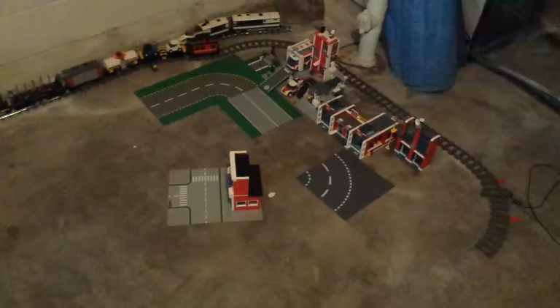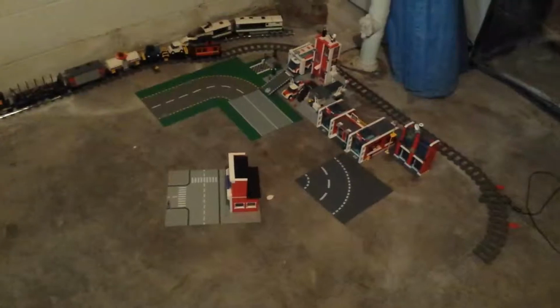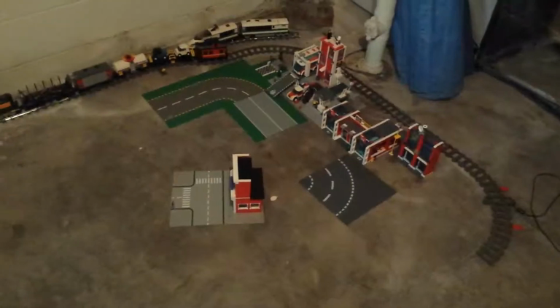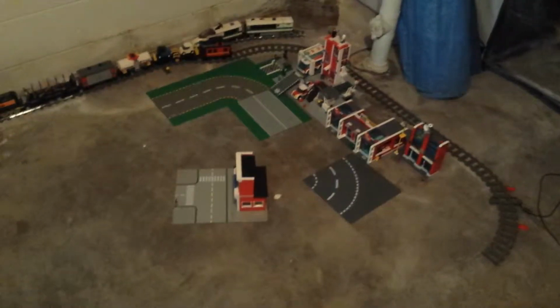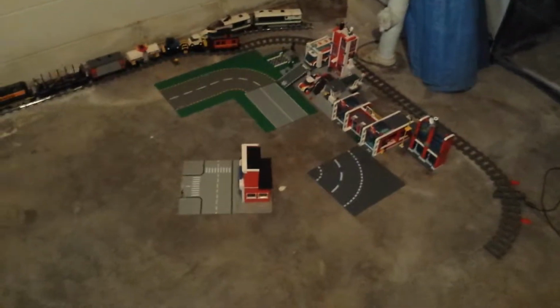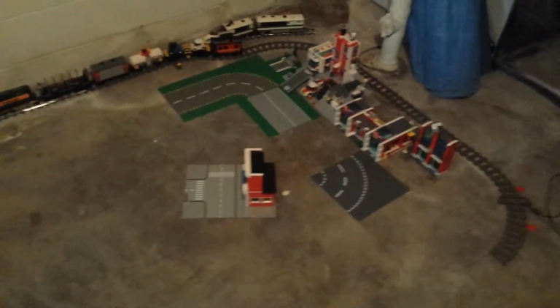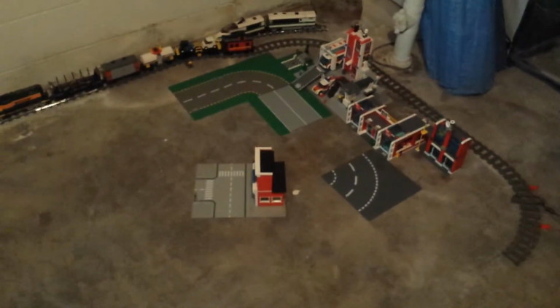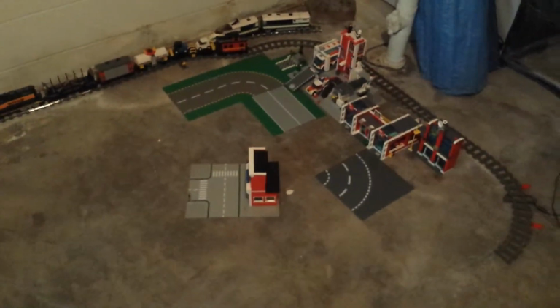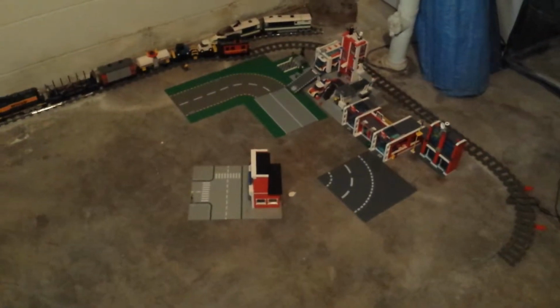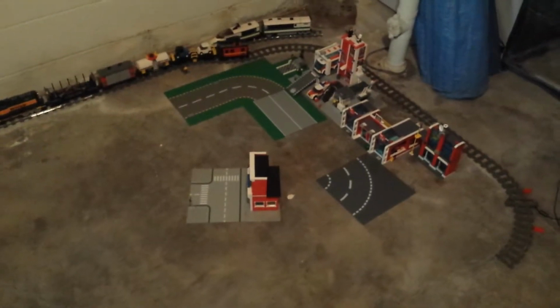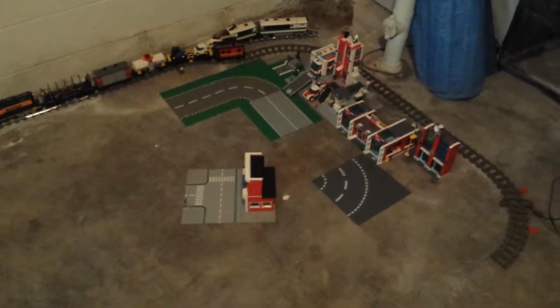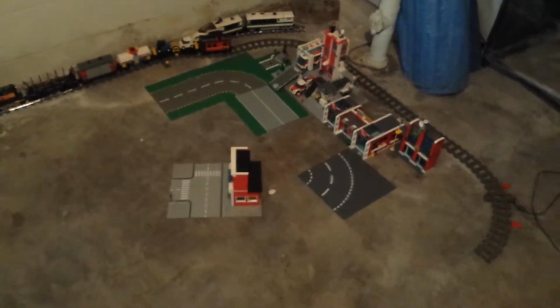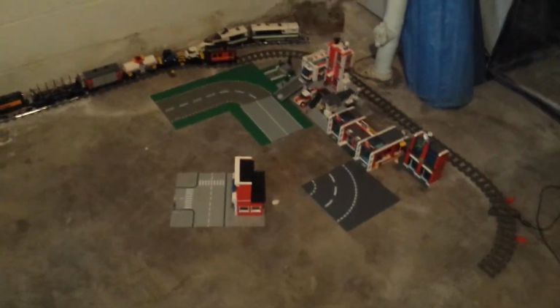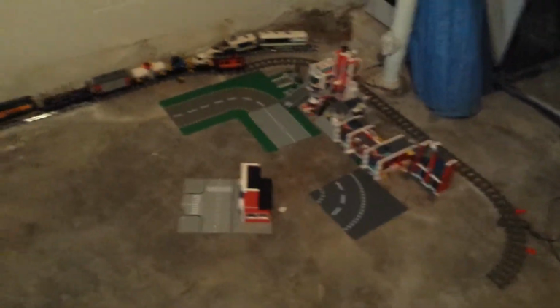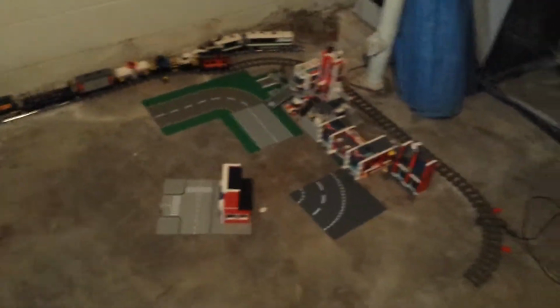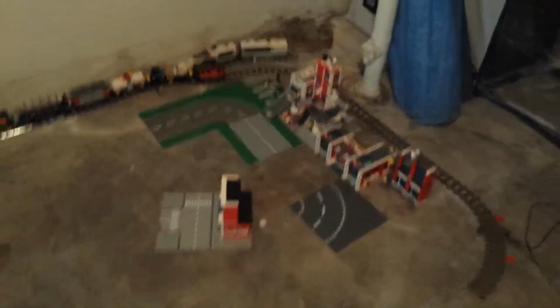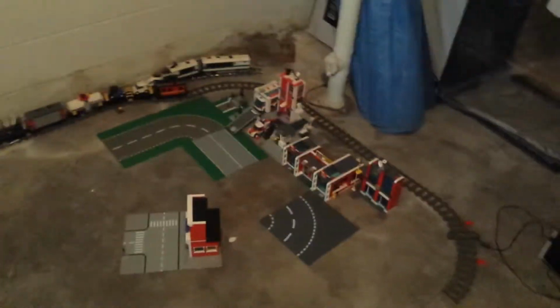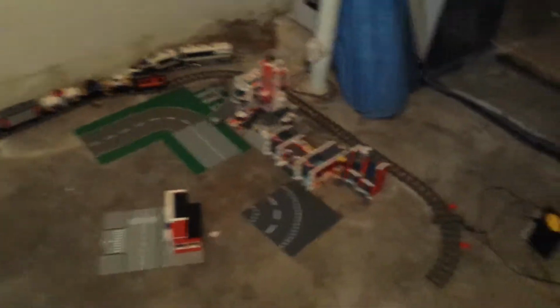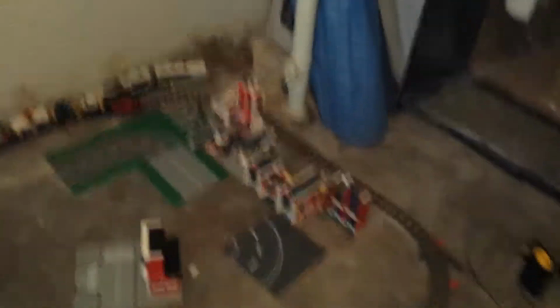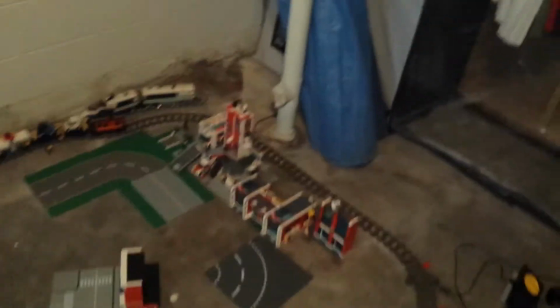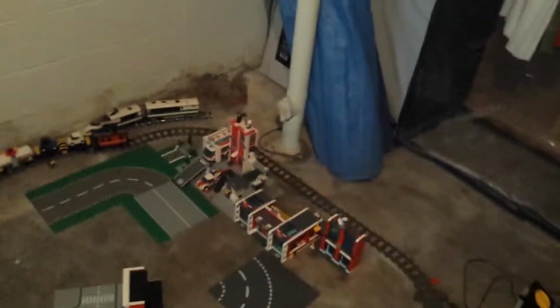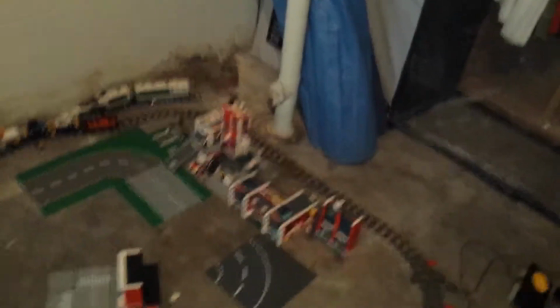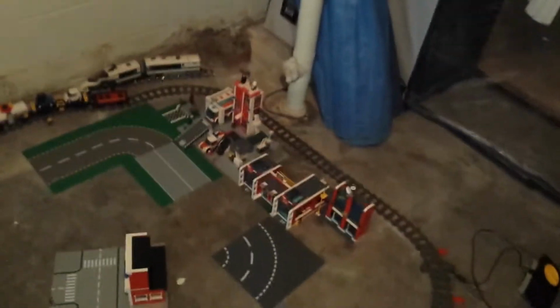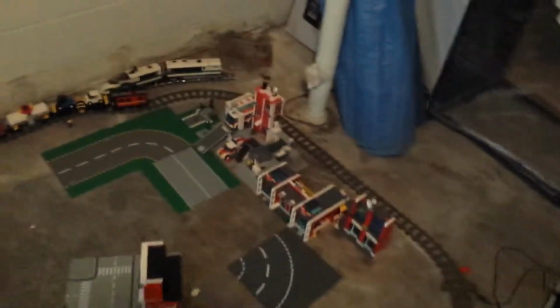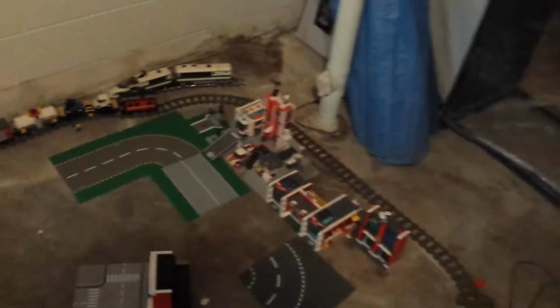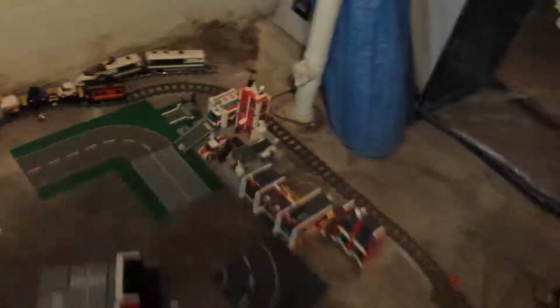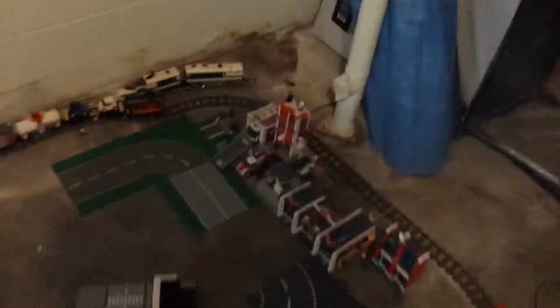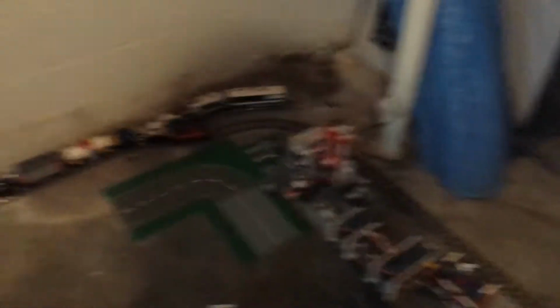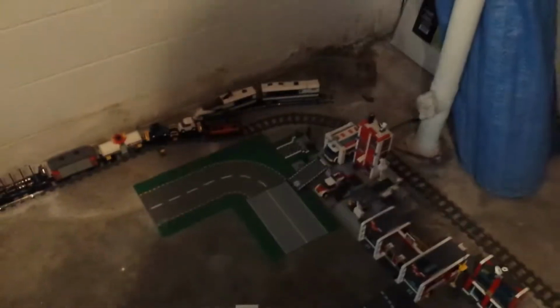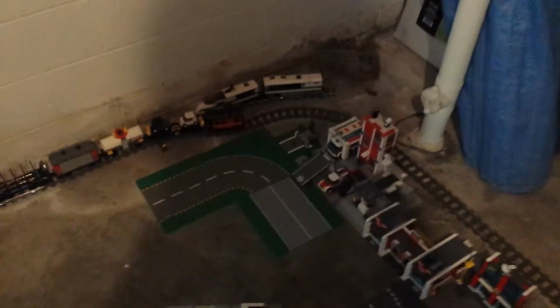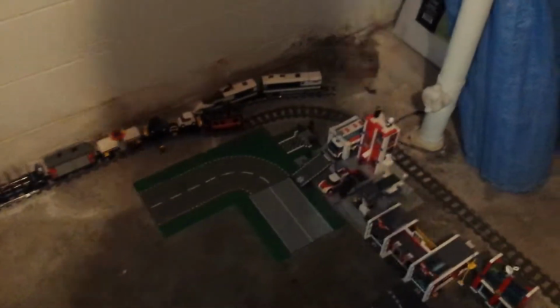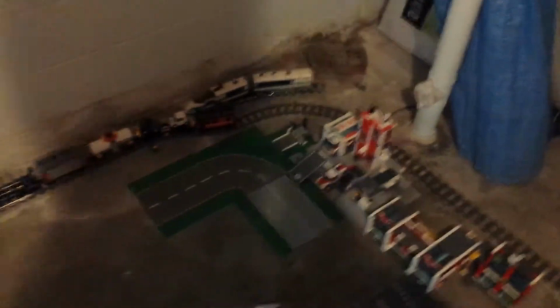Hey there guys, it's me, NerudaWinston32, back on another LEGO City update.